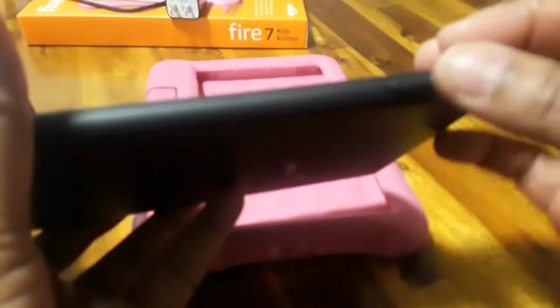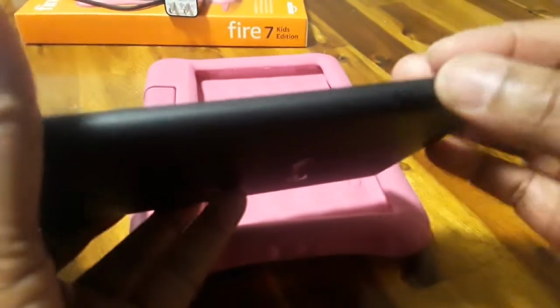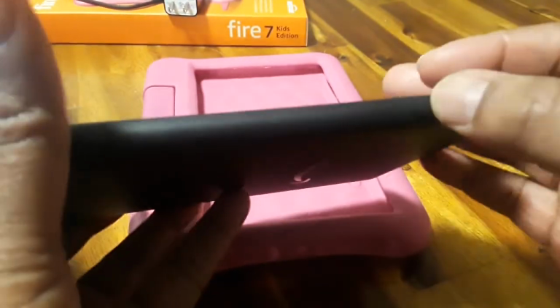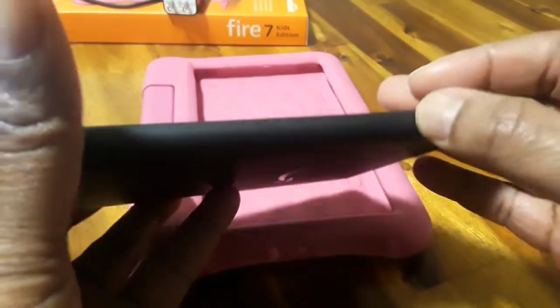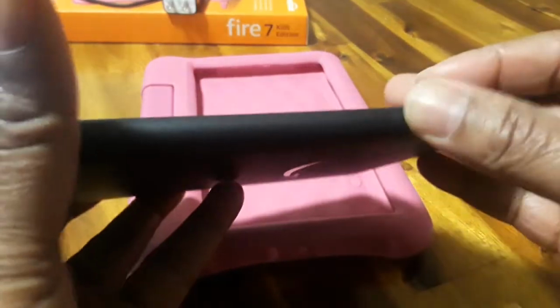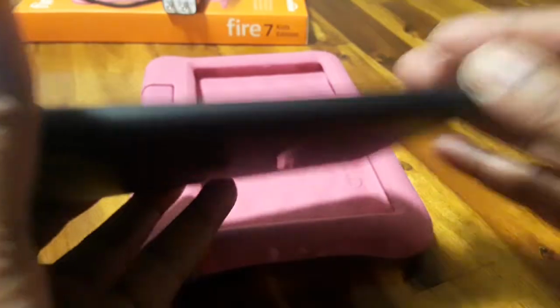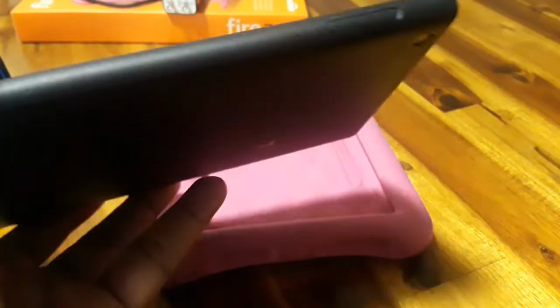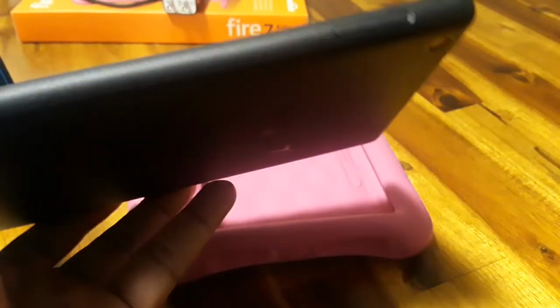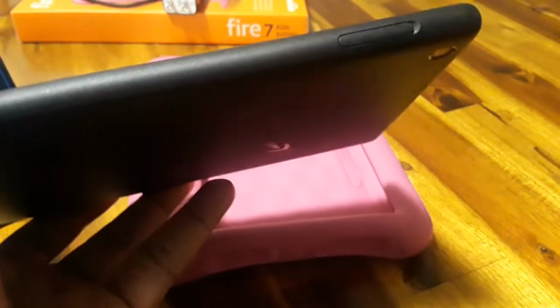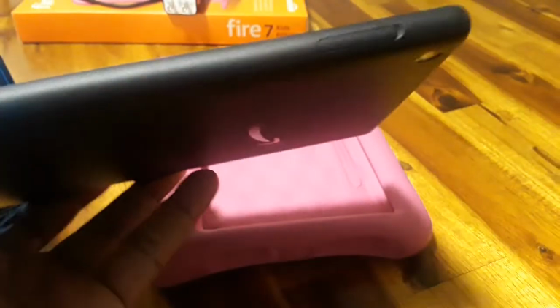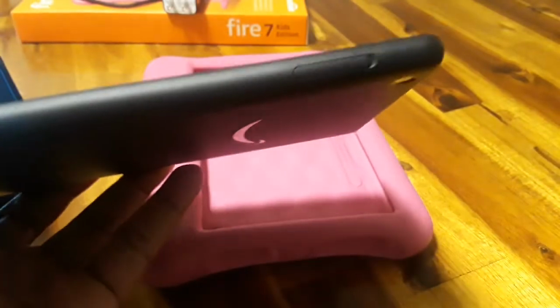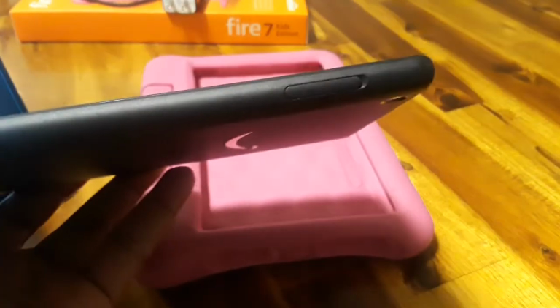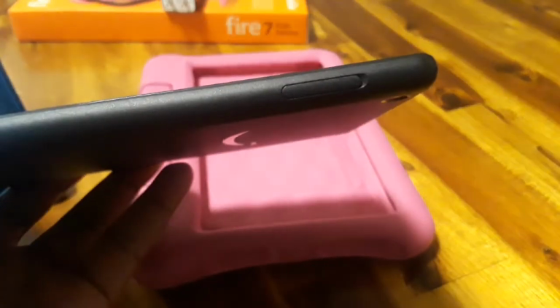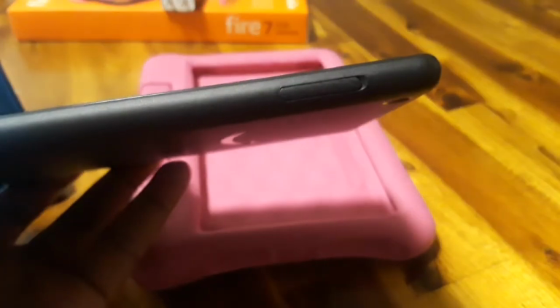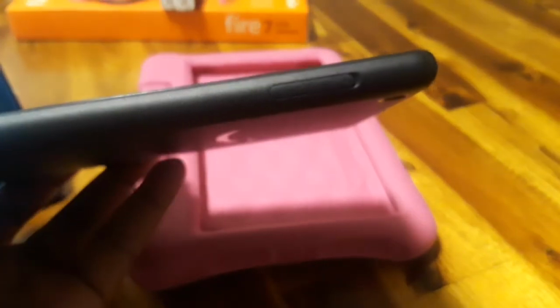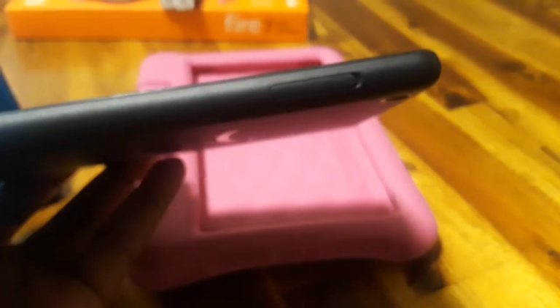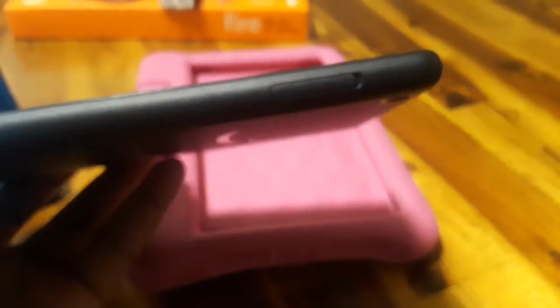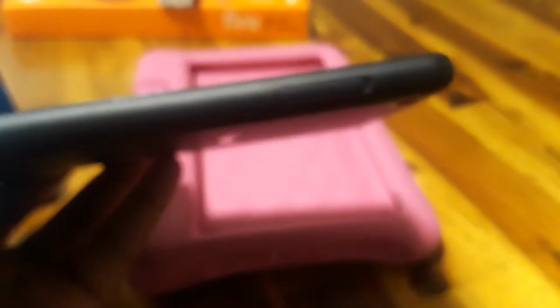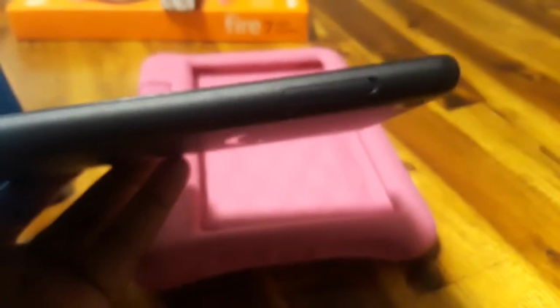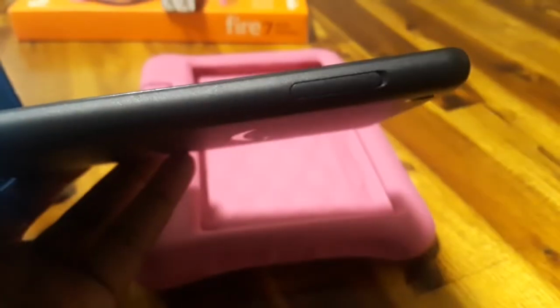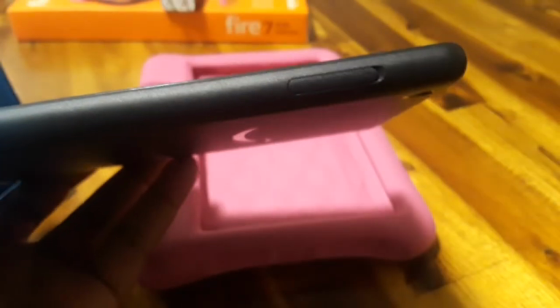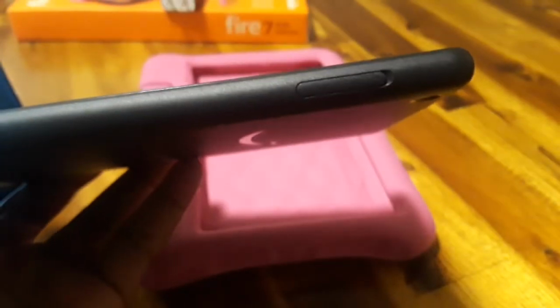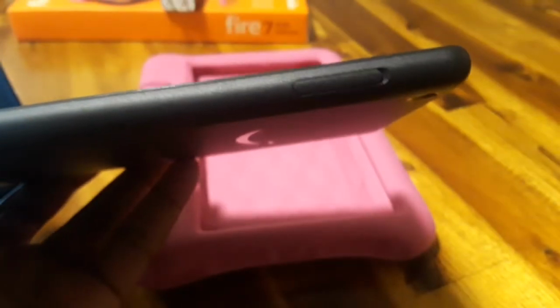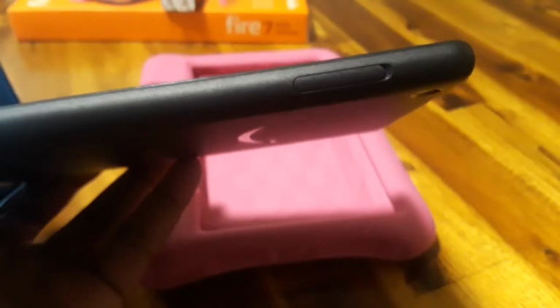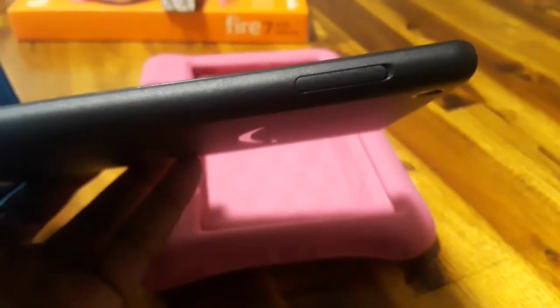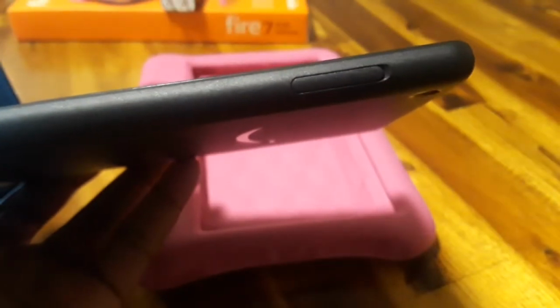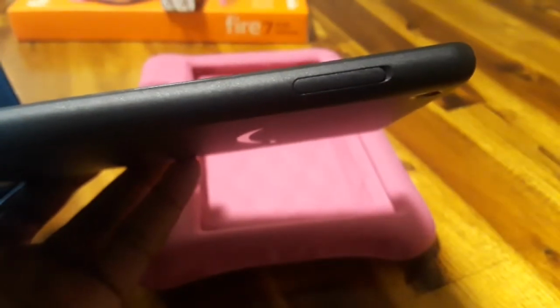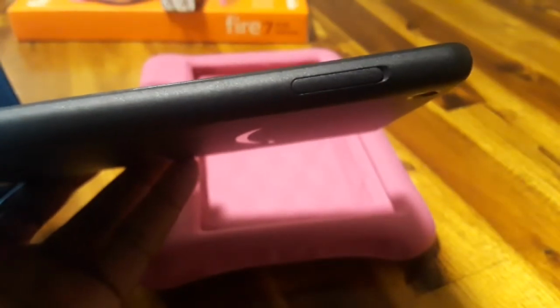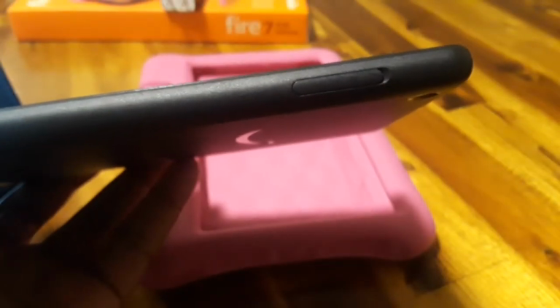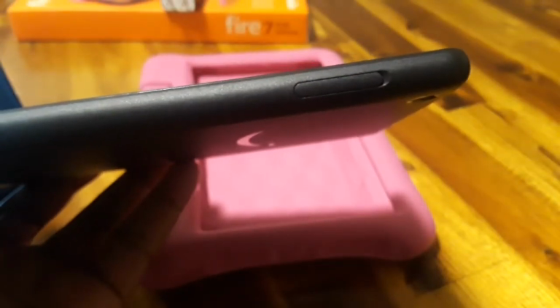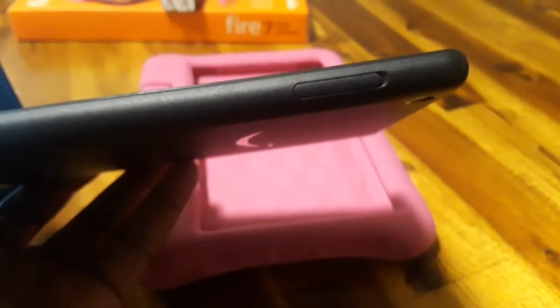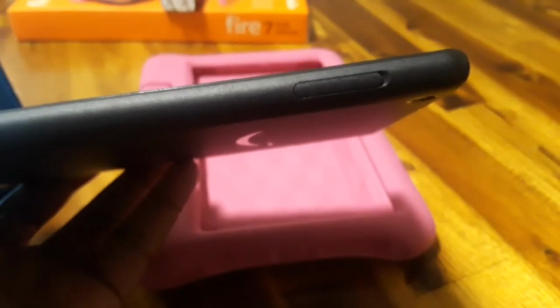Then you would just close it like that to keep it in there, and then put the tablet back in.